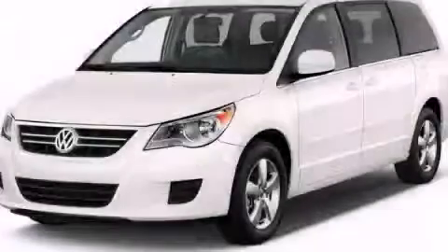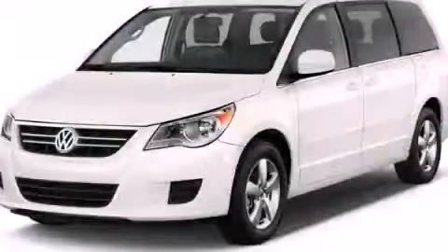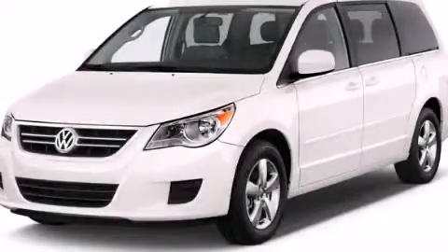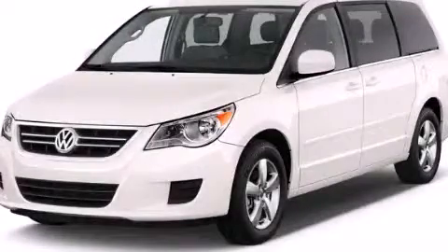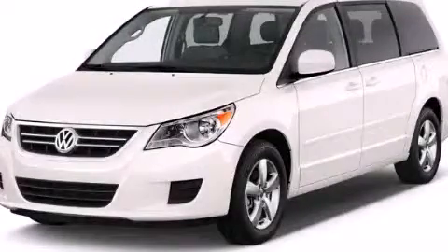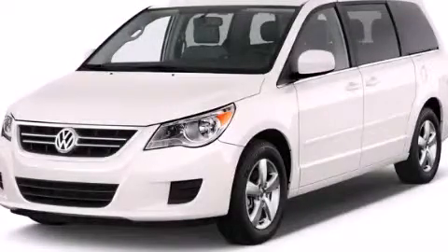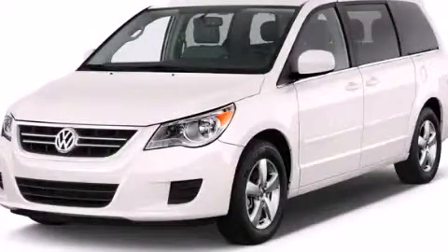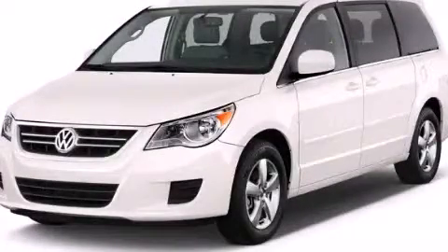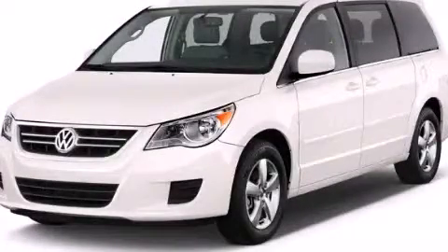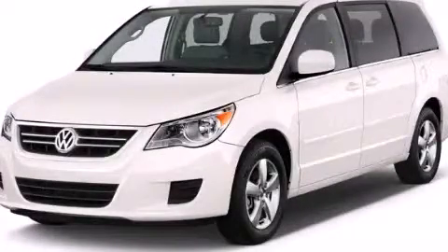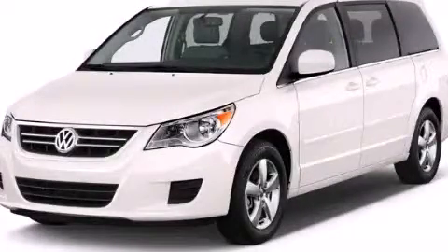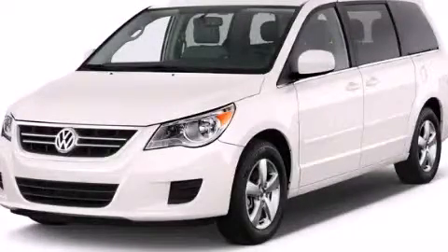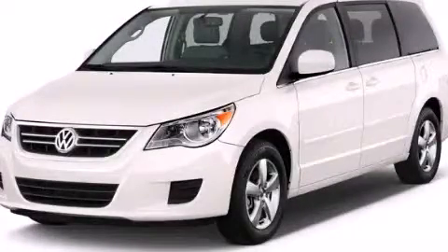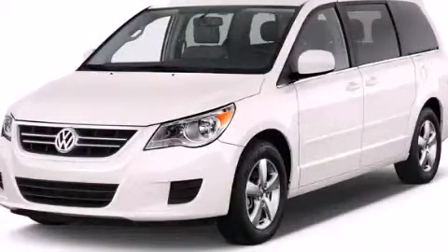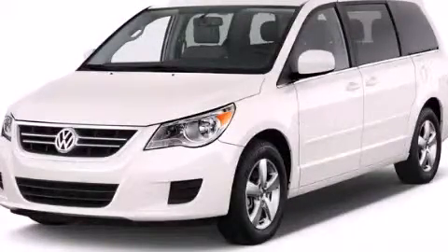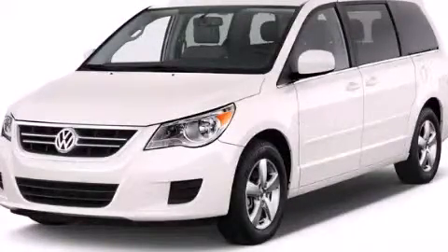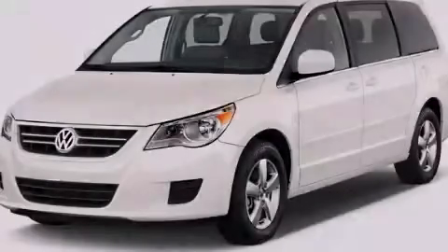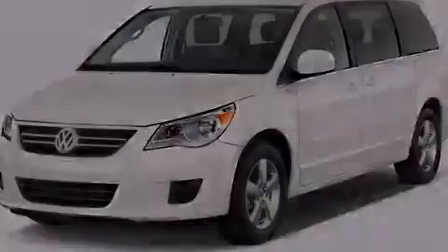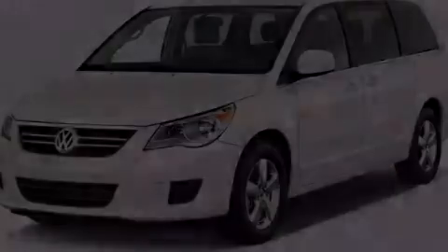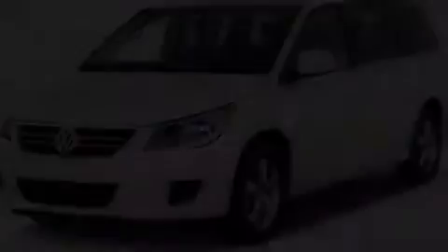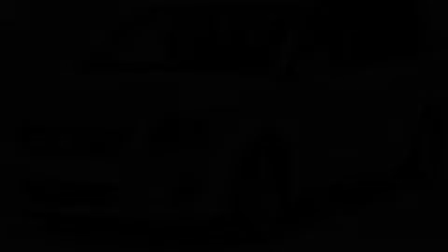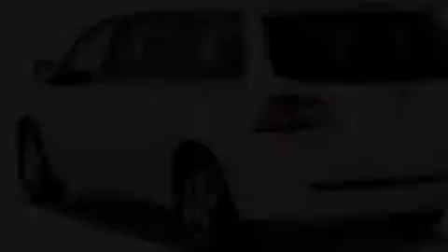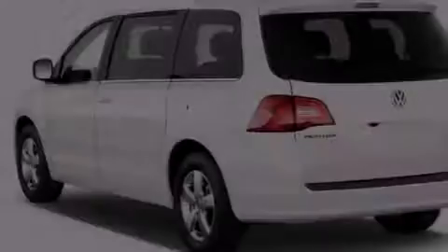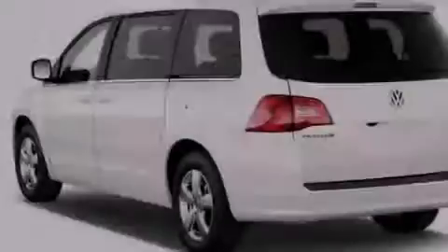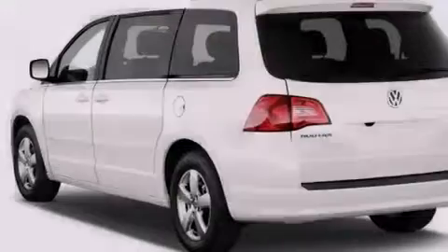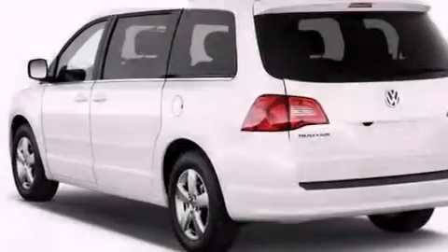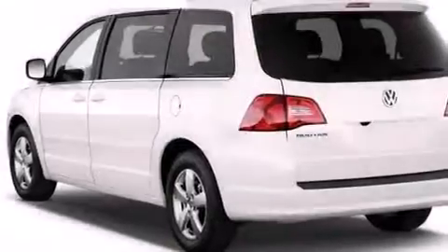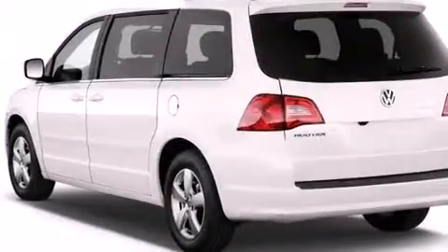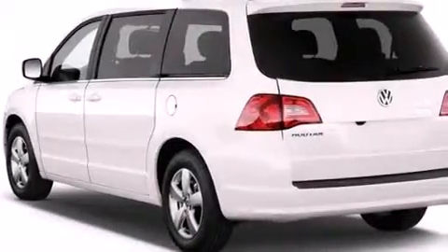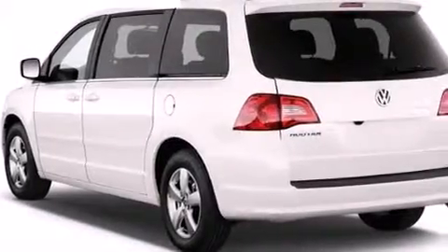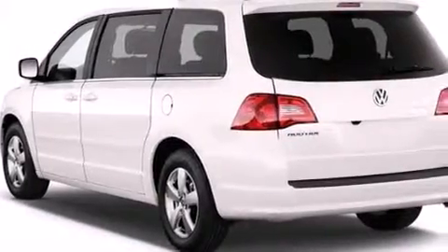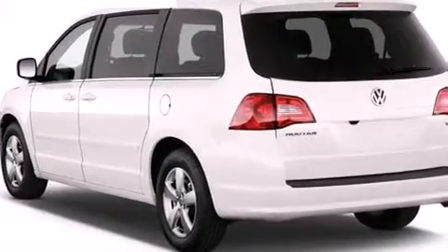This is a 2011 Volkswagen Routan, a vehicle that can carry what you need so you can drive comfortably.